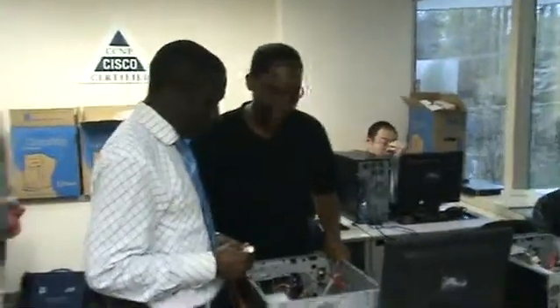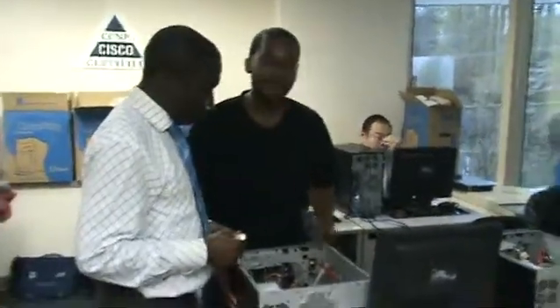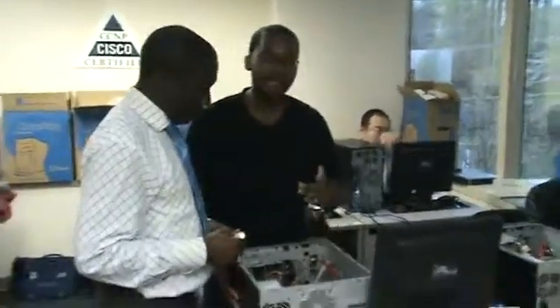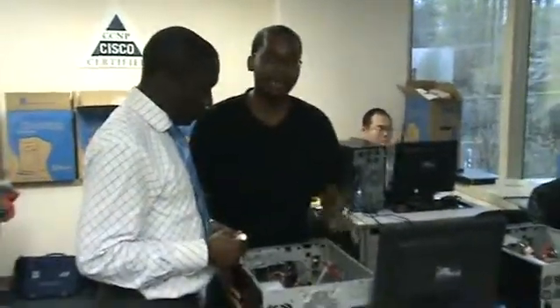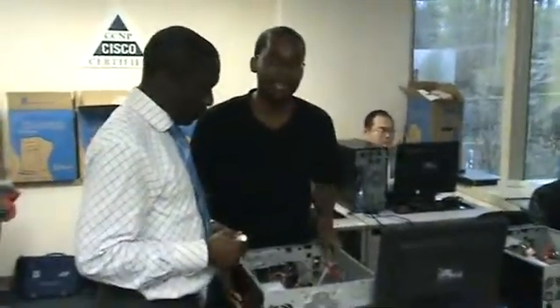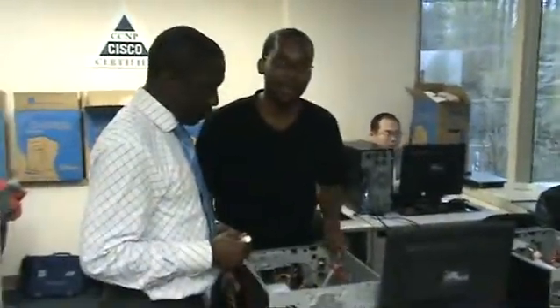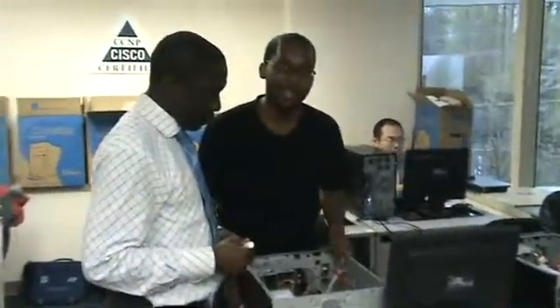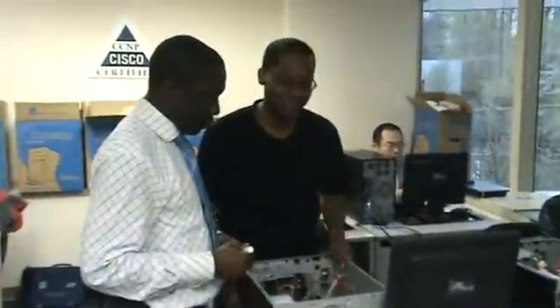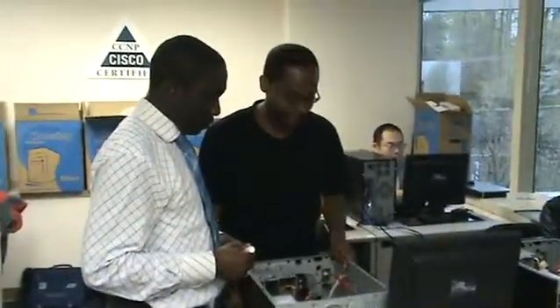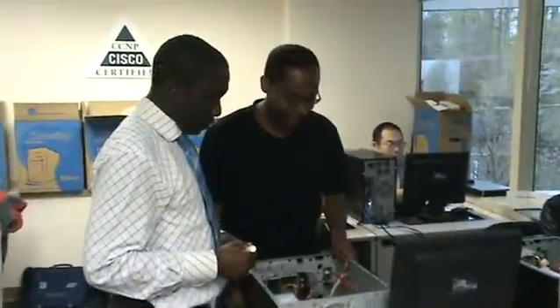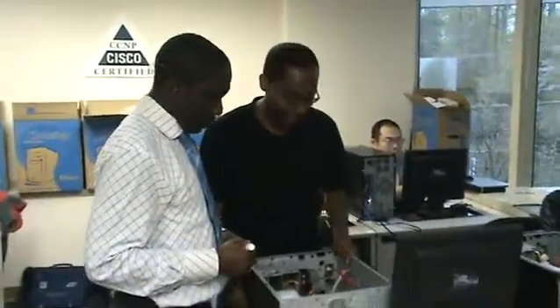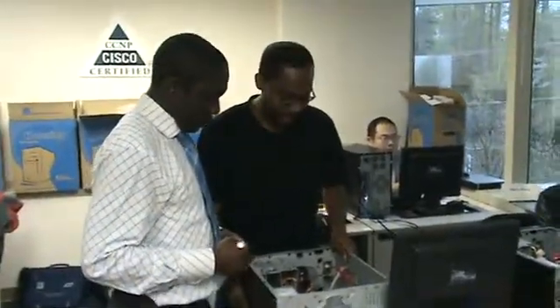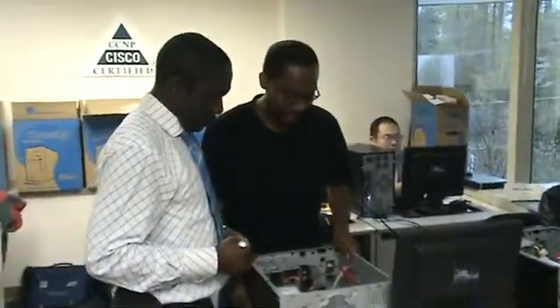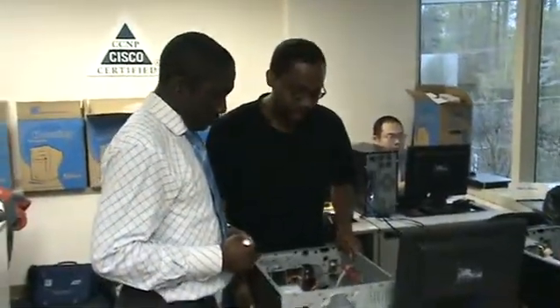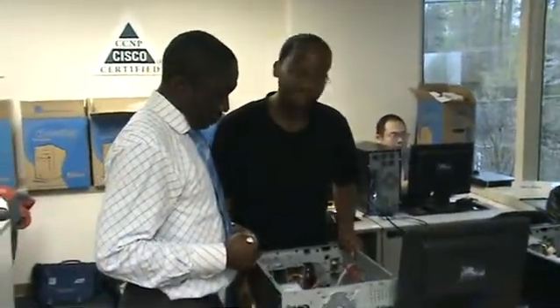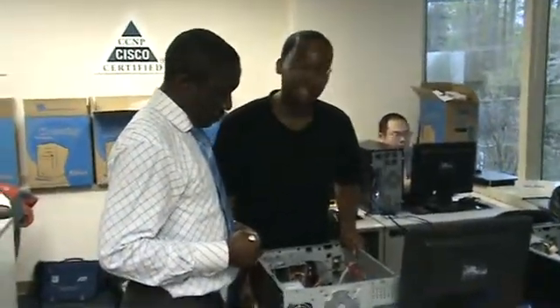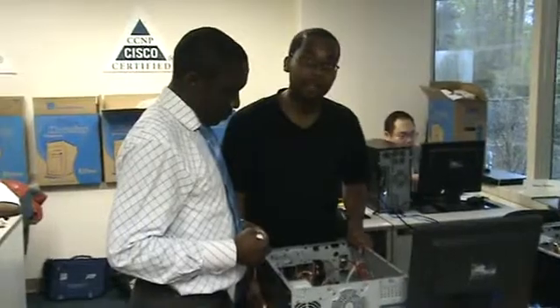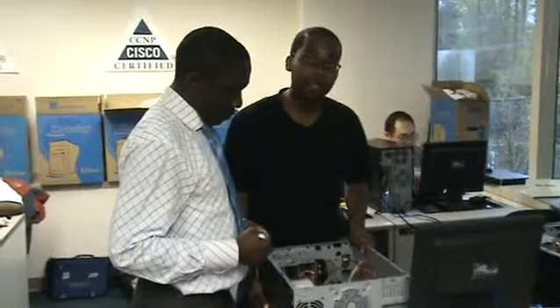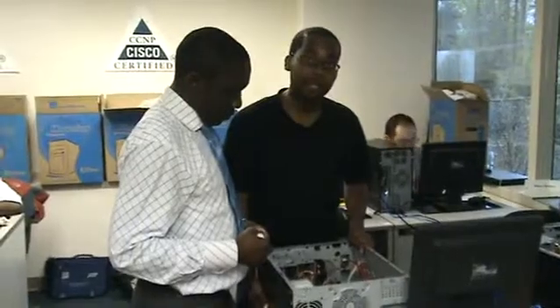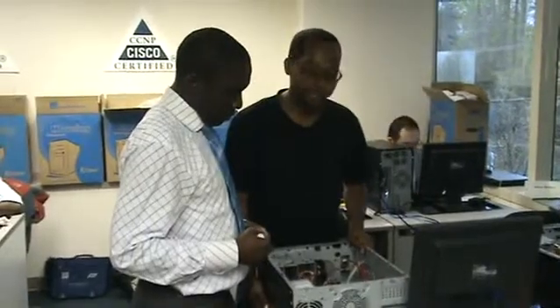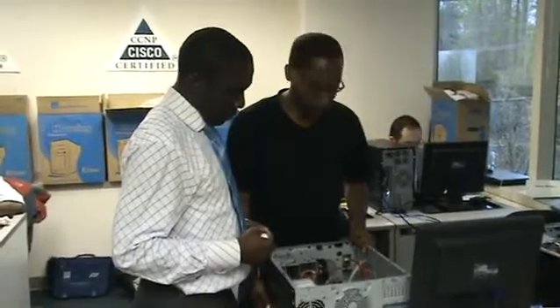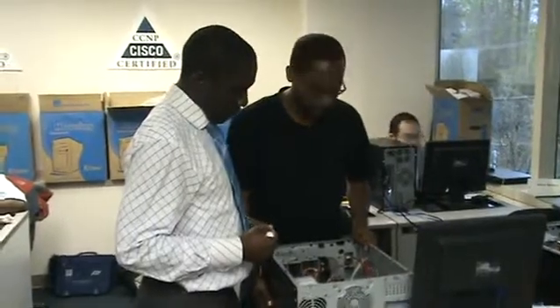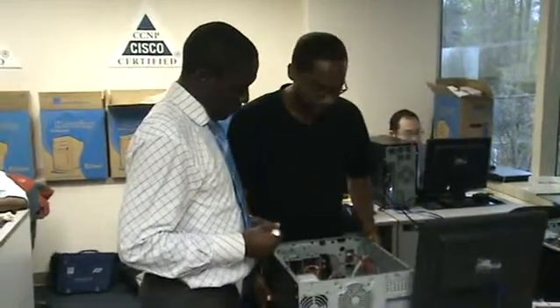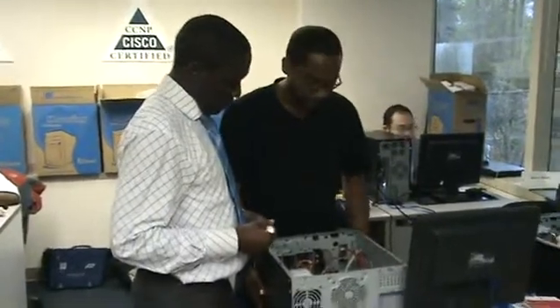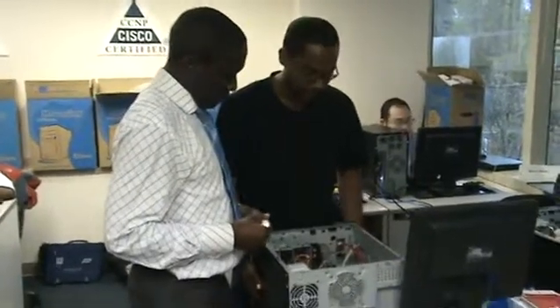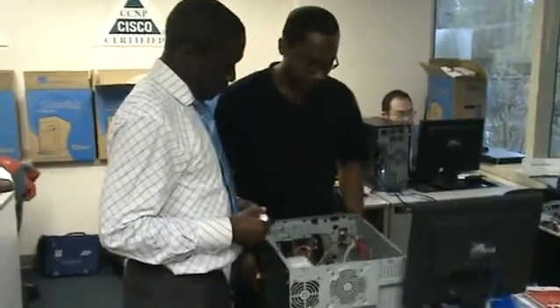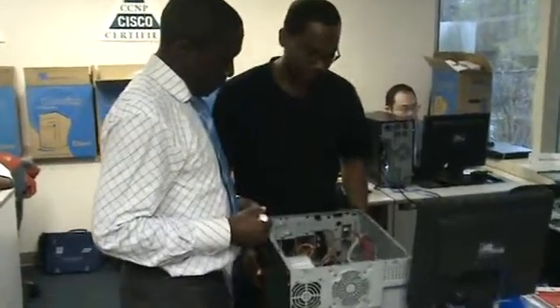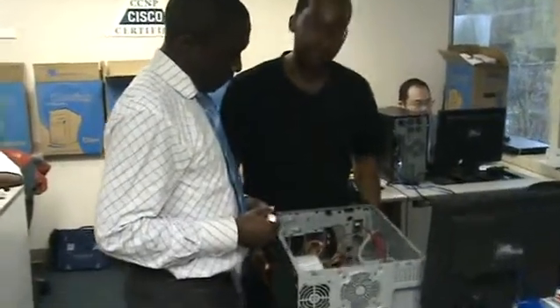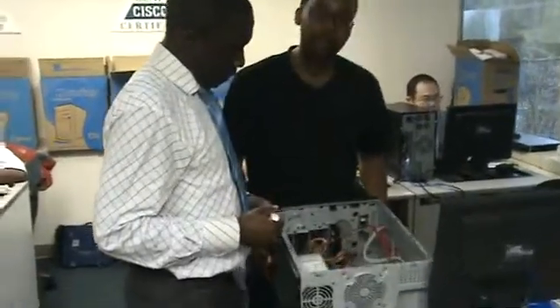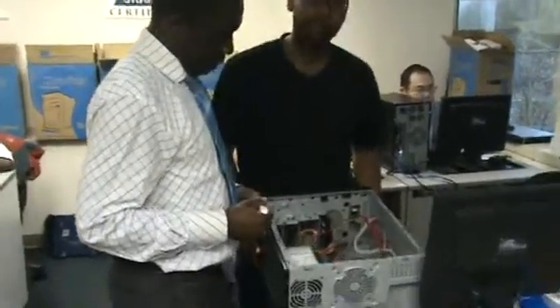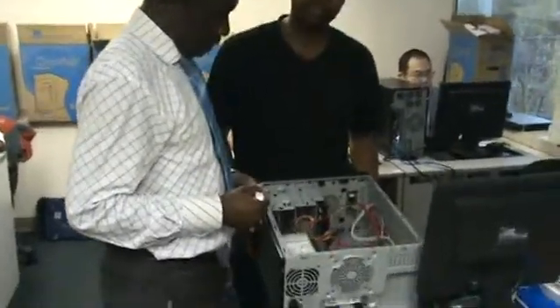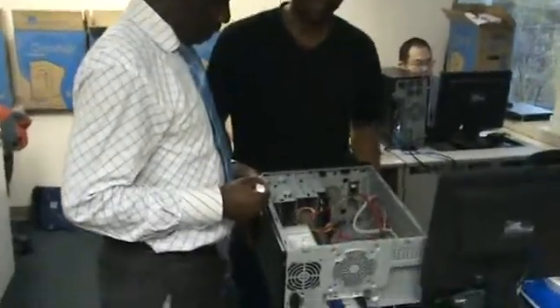Hi, my name is Sean. I'm here at ASM and I'm taking an 8 Plus class. And this is my PC that I built from scratch.